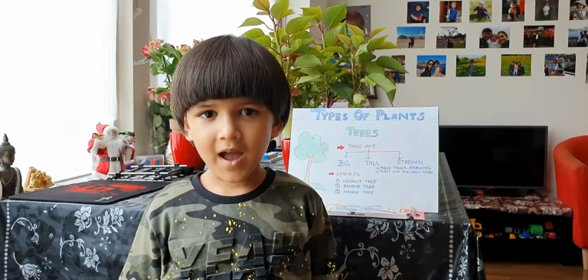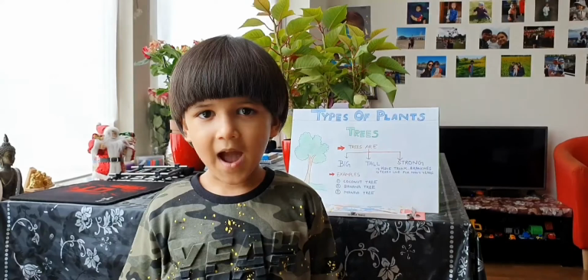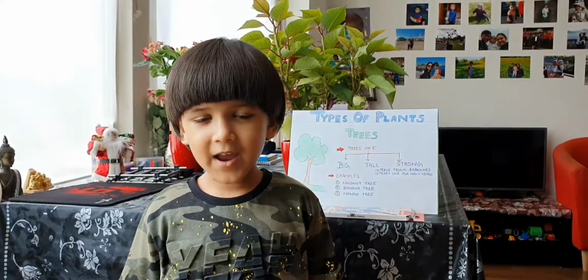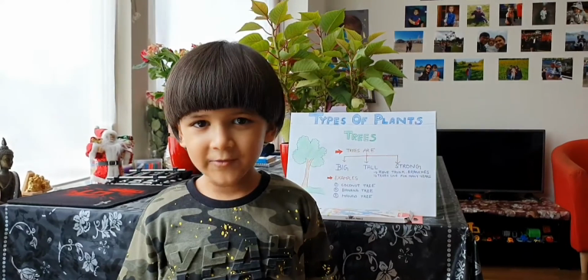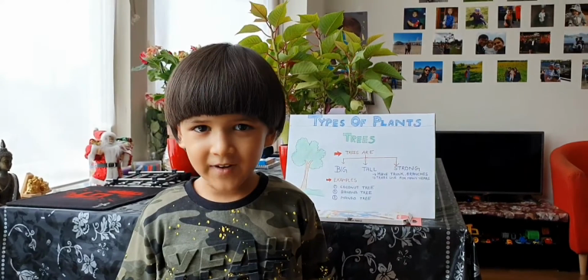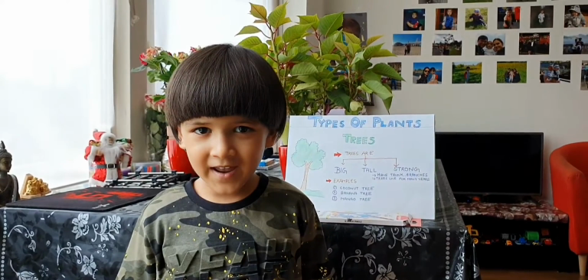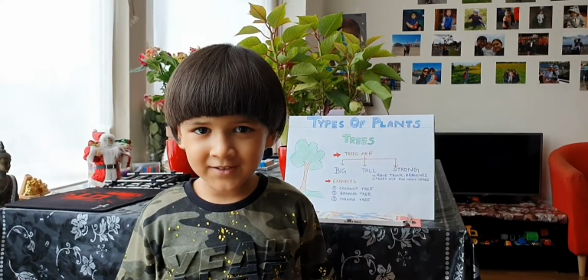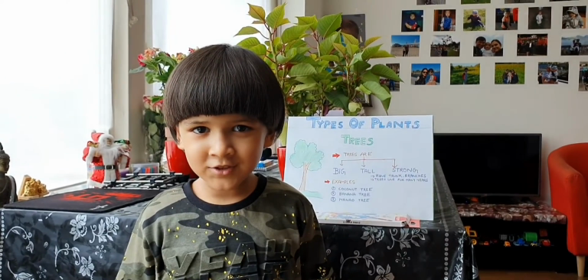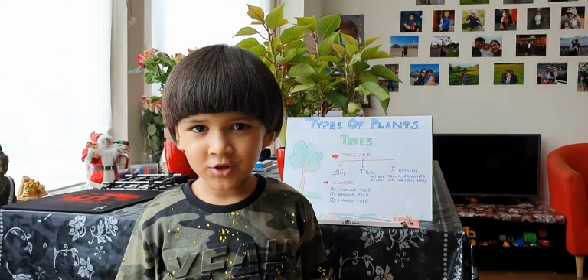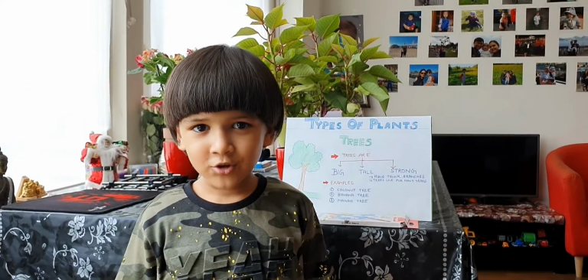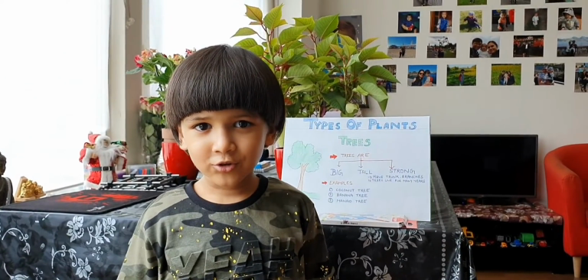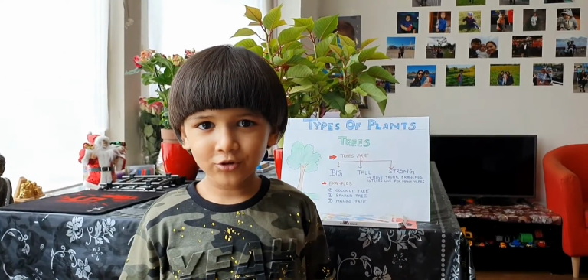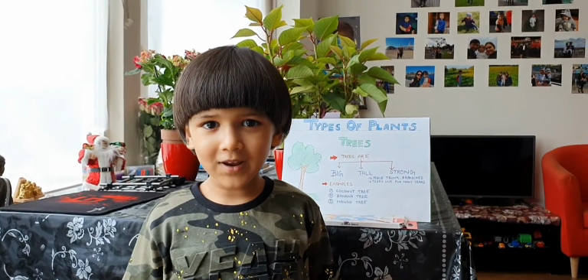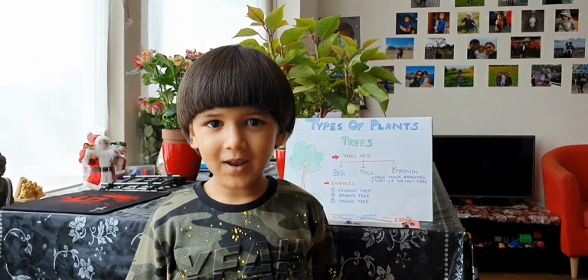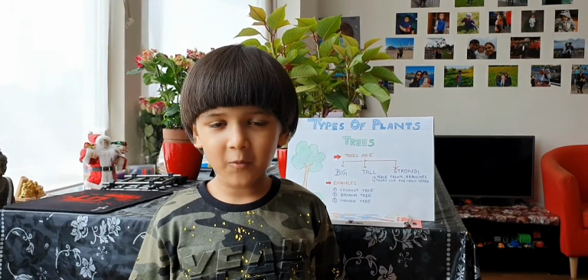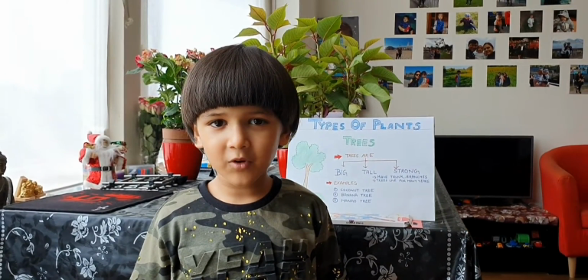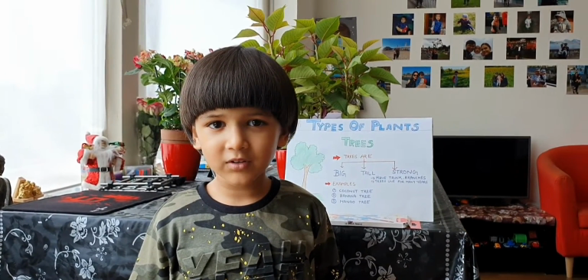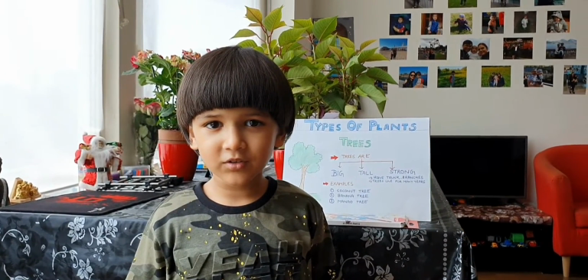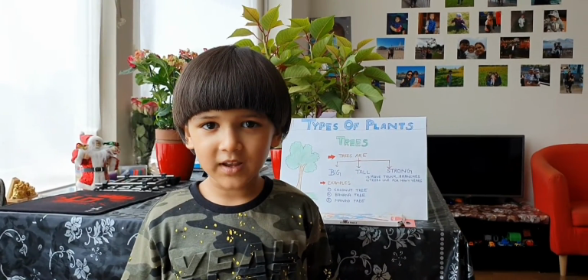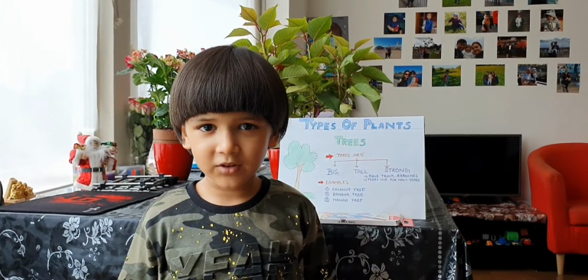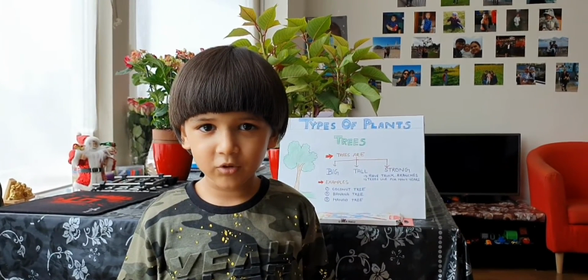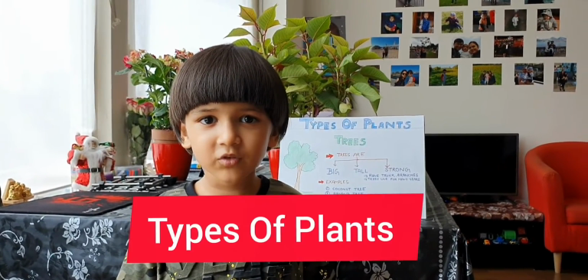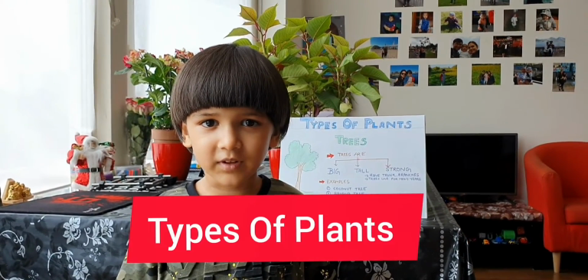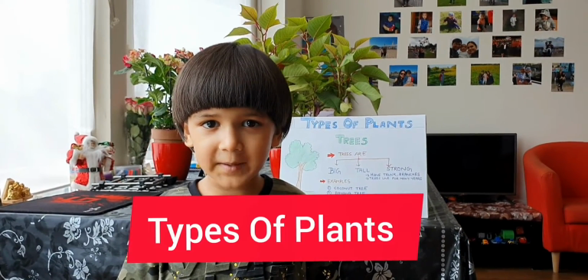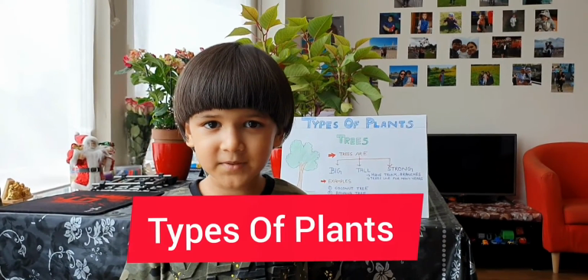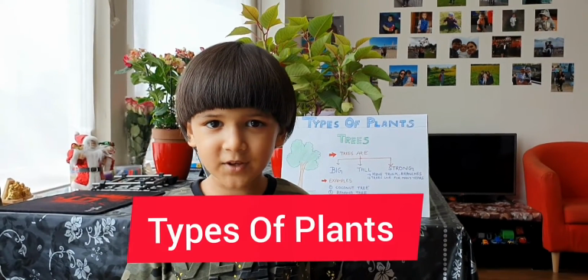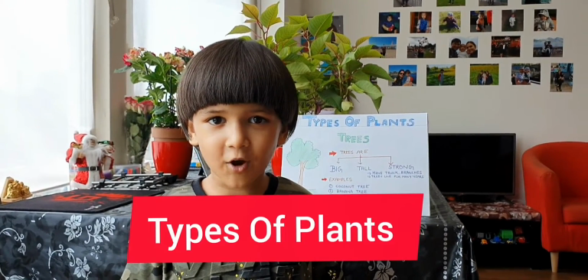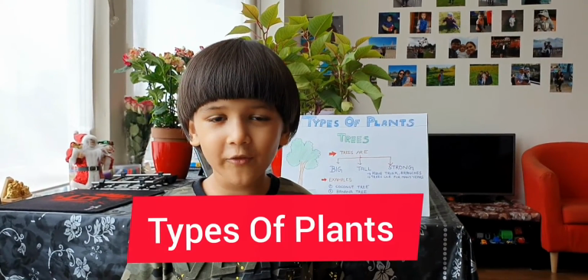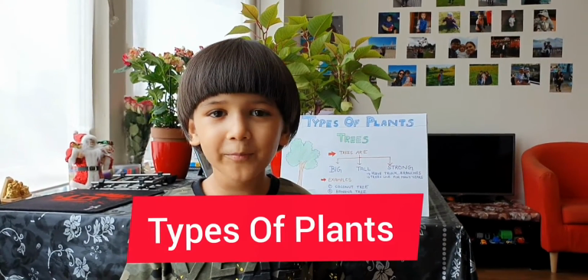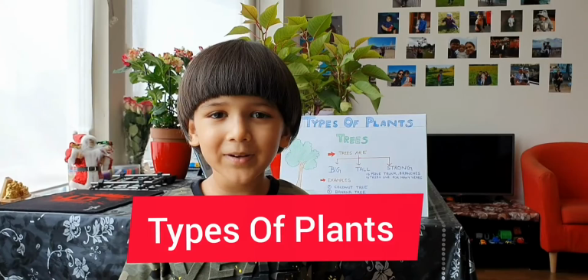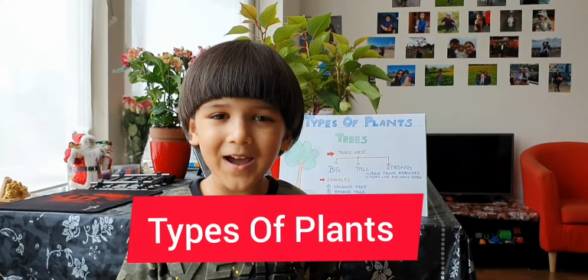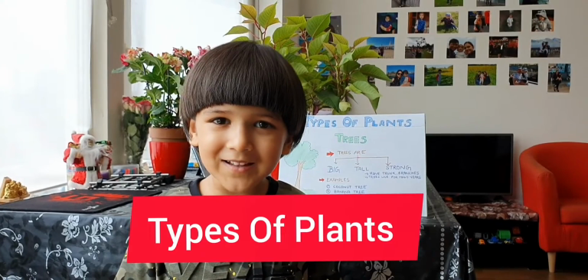Hi friends, today I am going to tell you about types of plants.